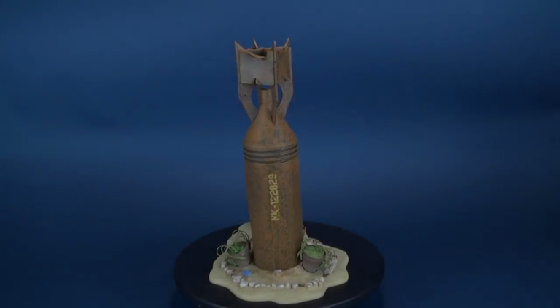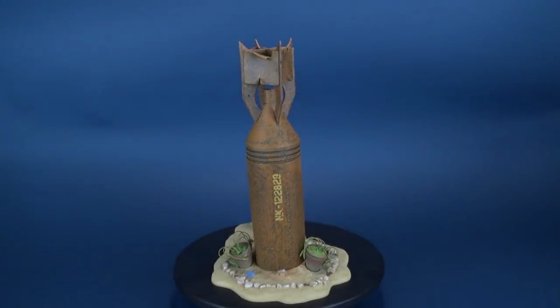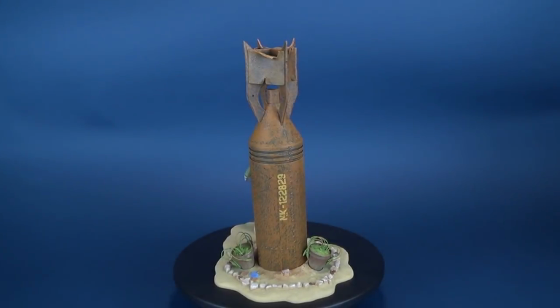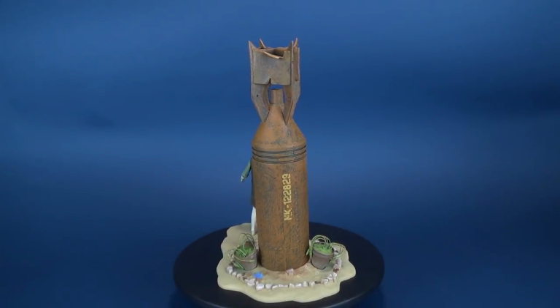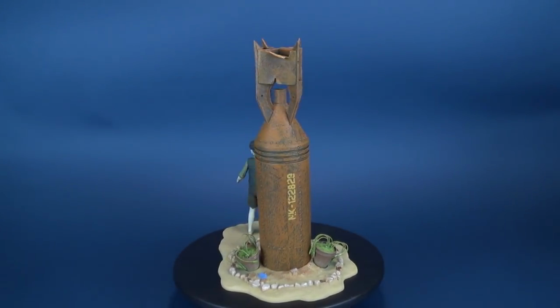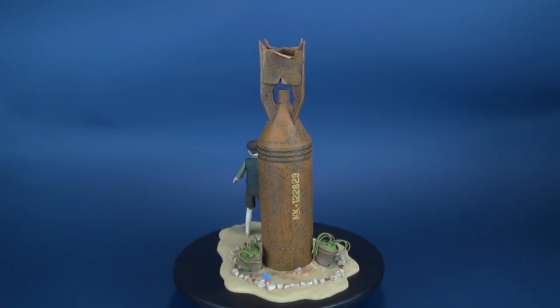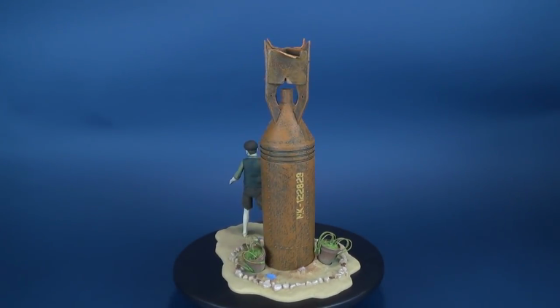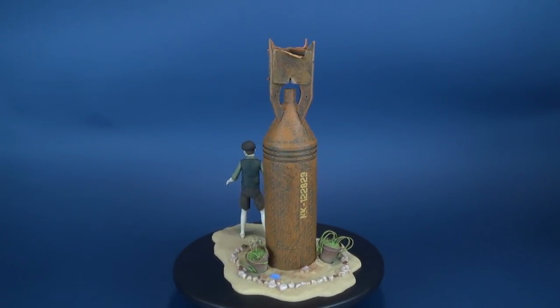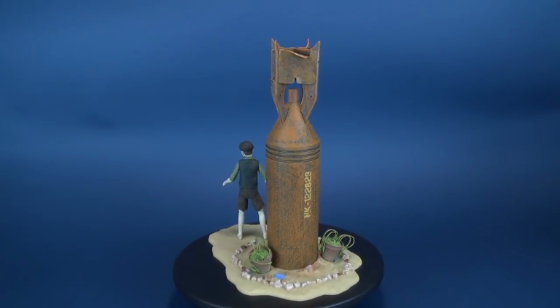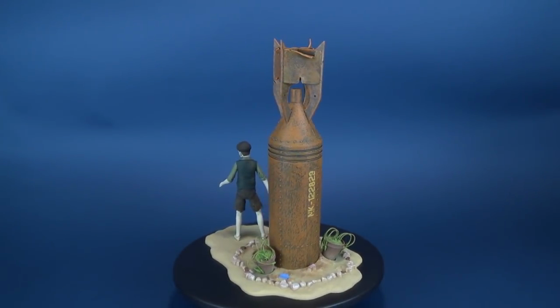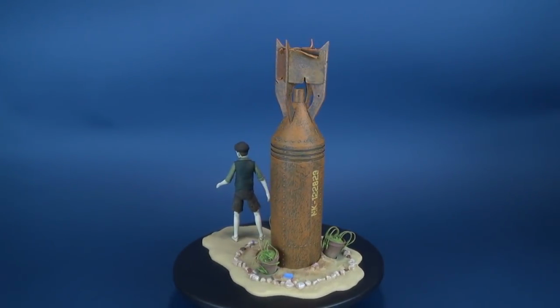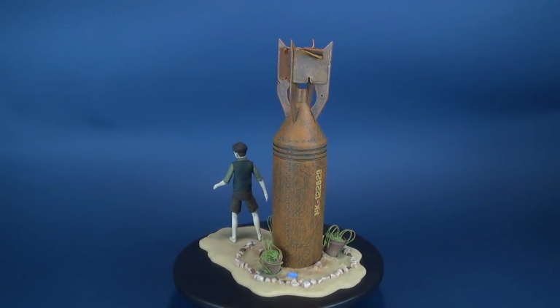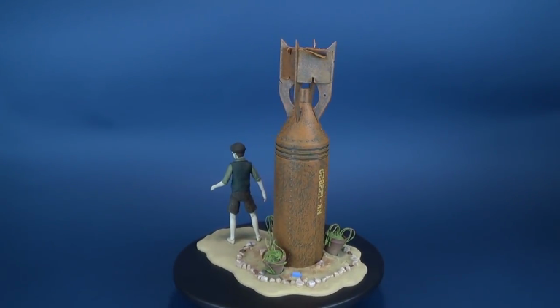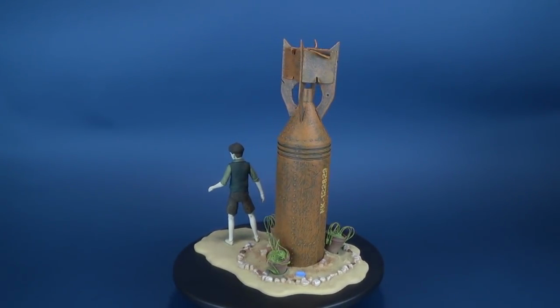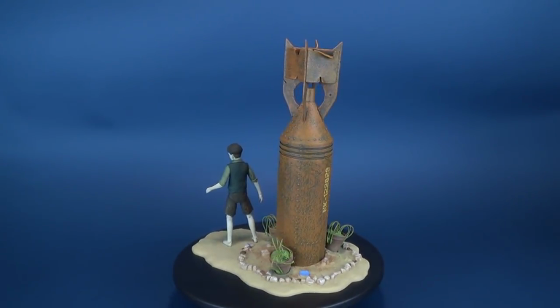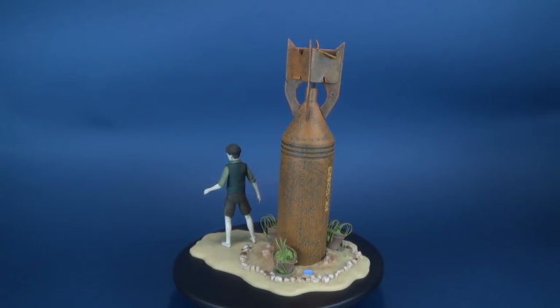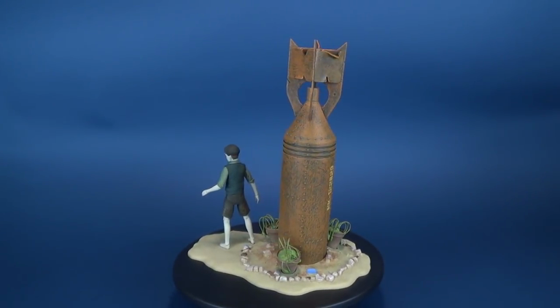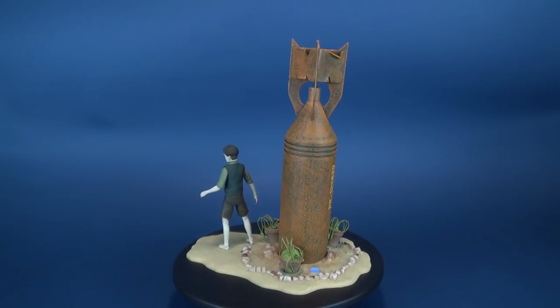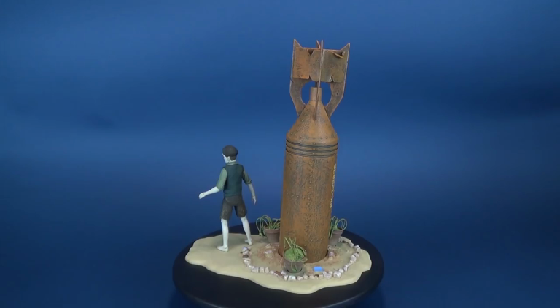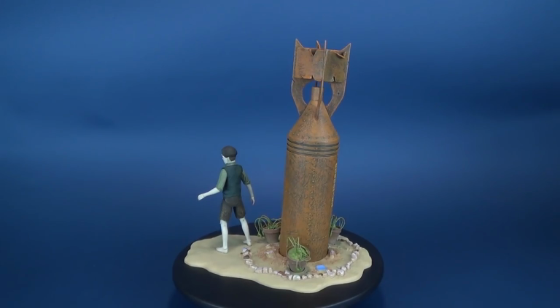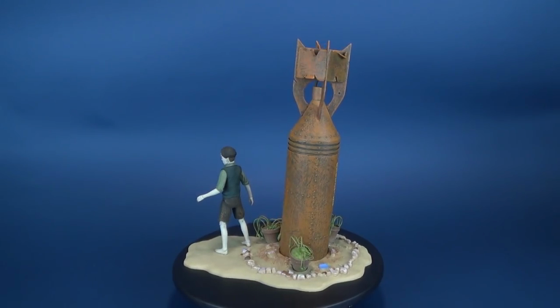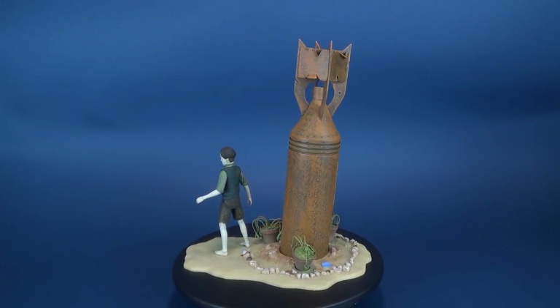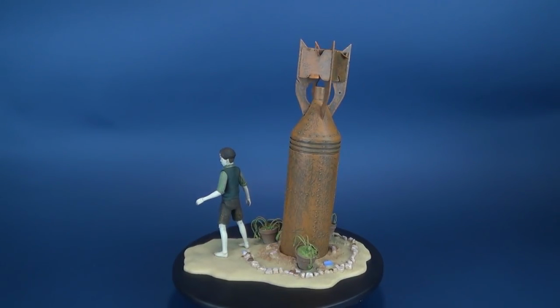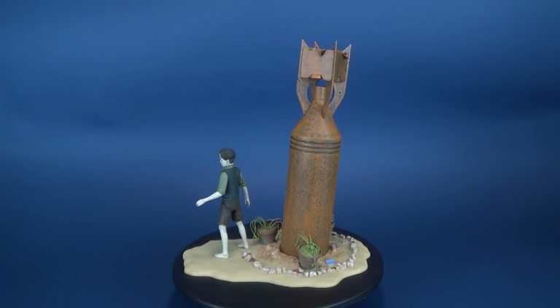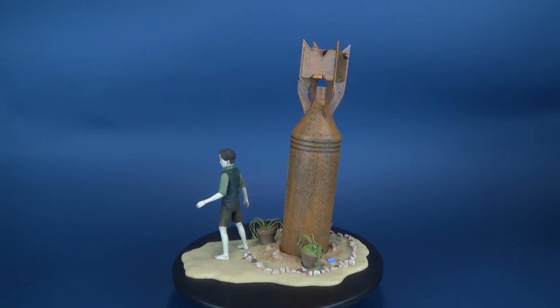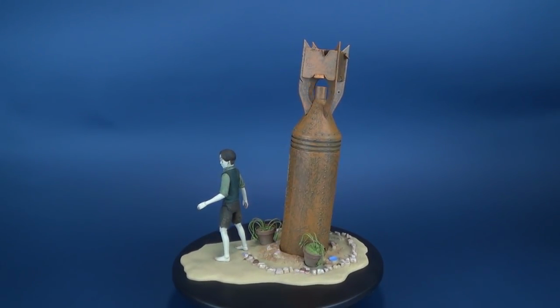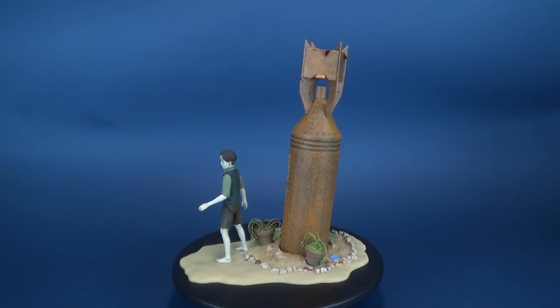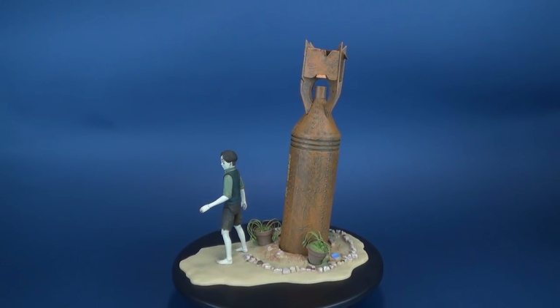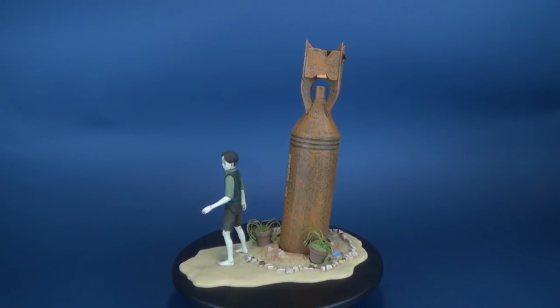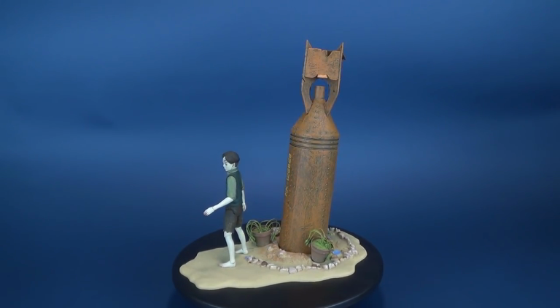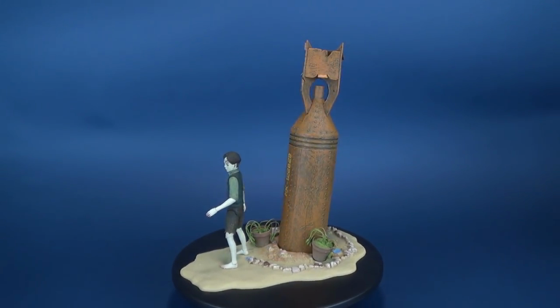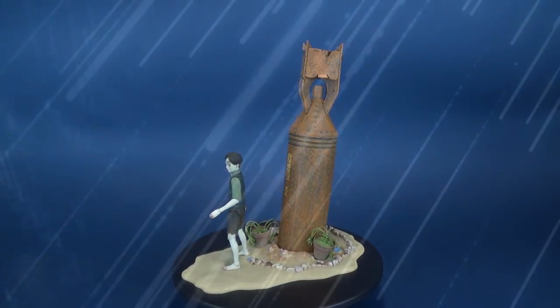In today's video we're going to be checking out the new NECA Toys Guillermo del Toro figure number one — the Devil's Backbone Santi.